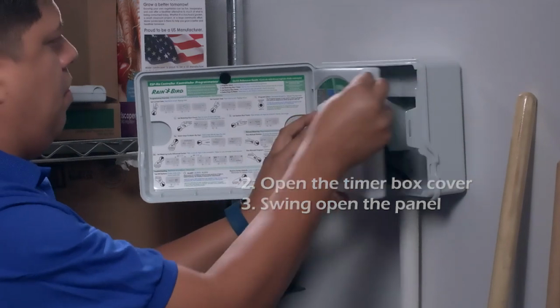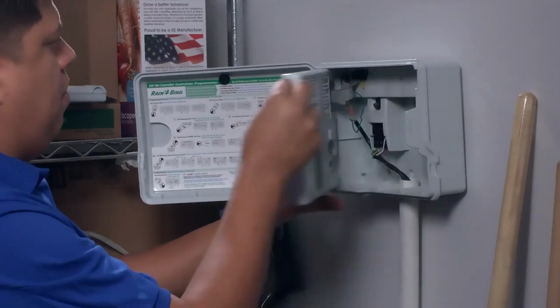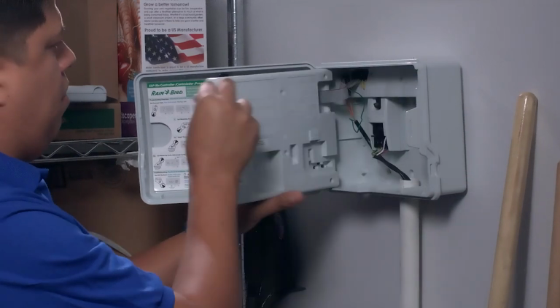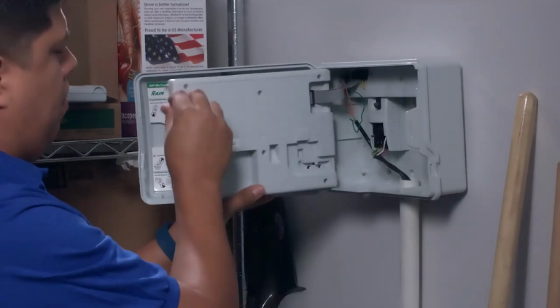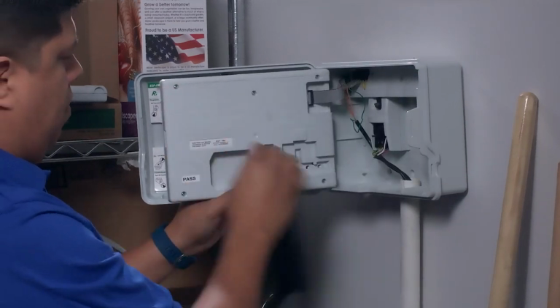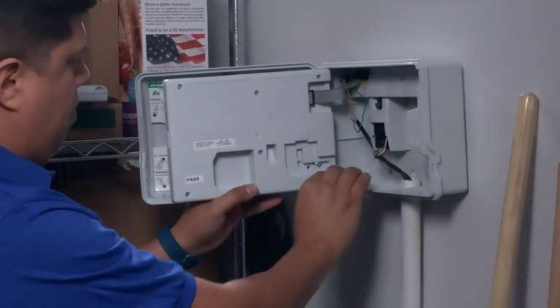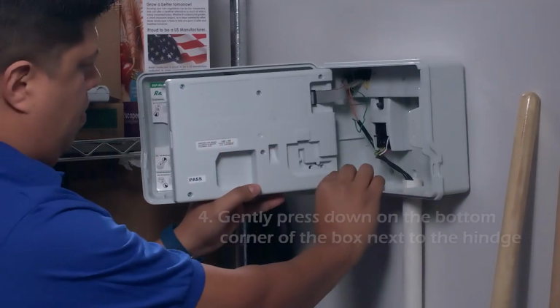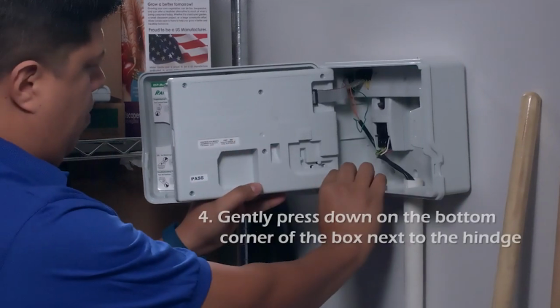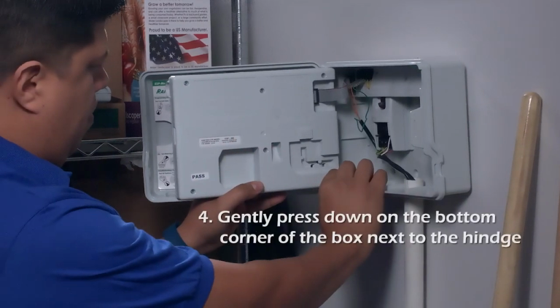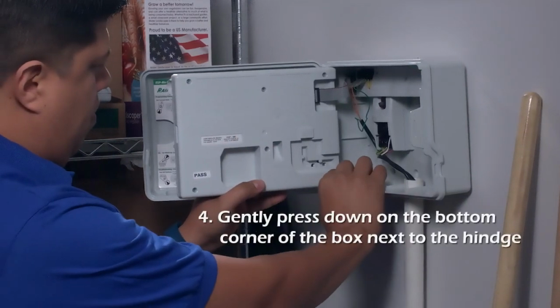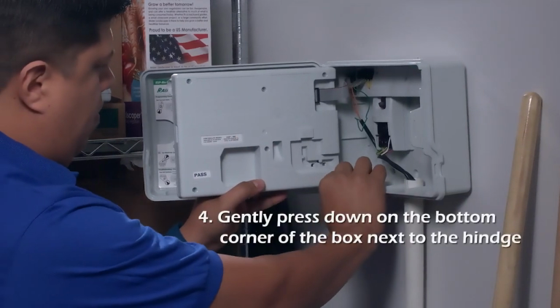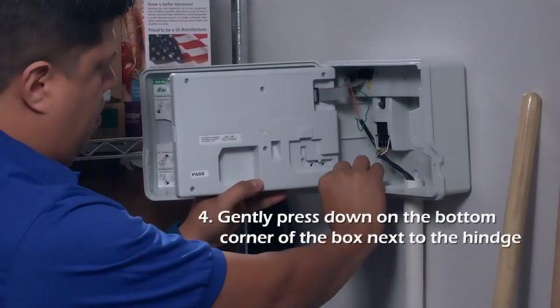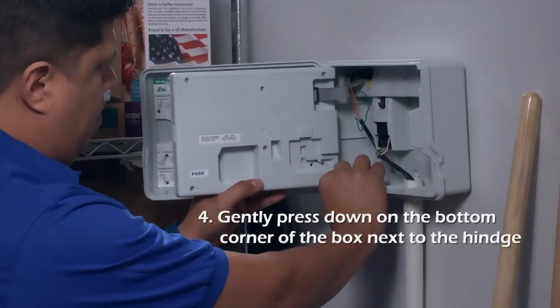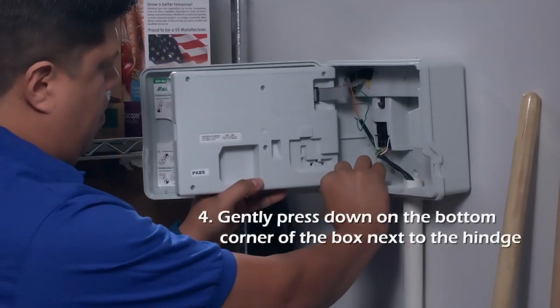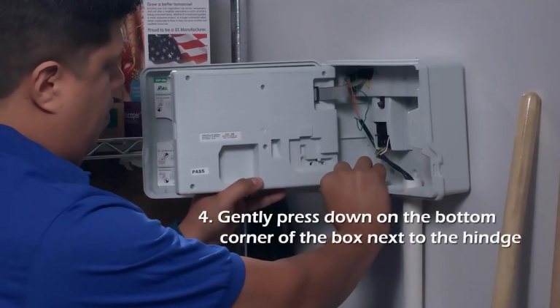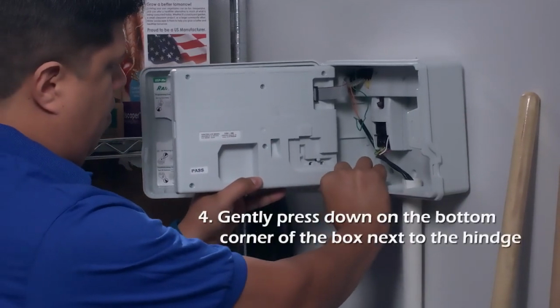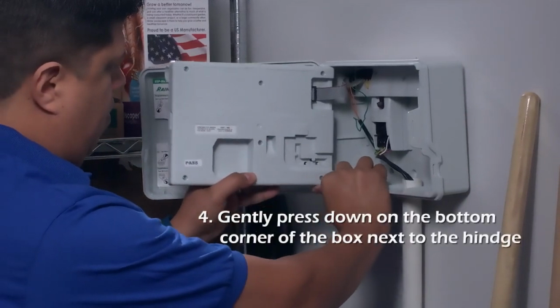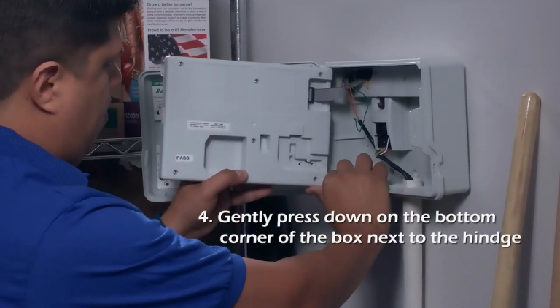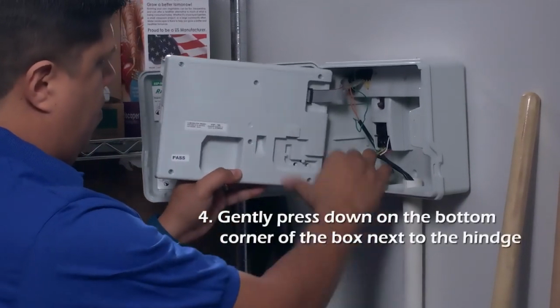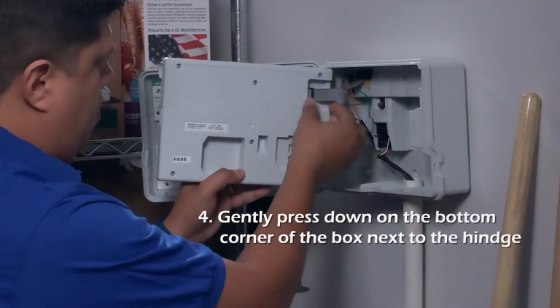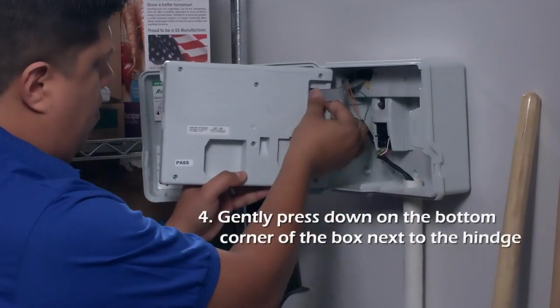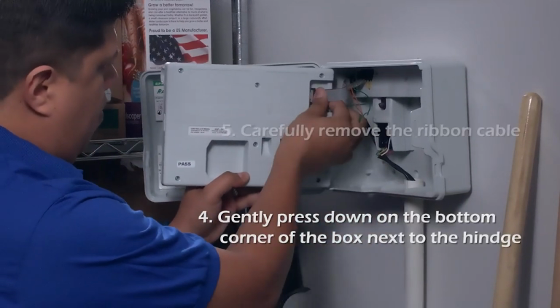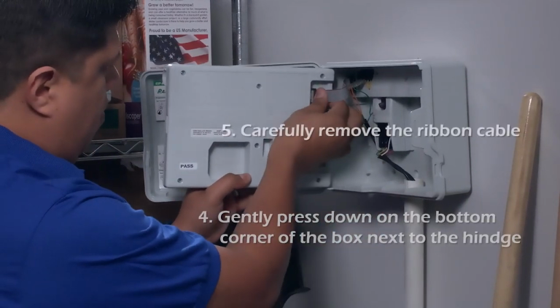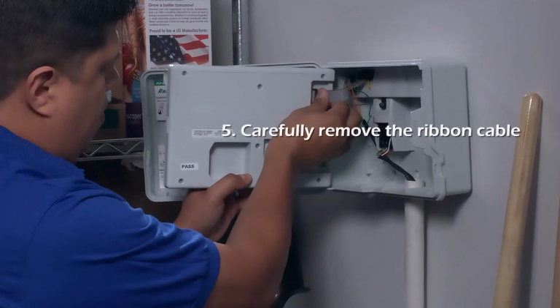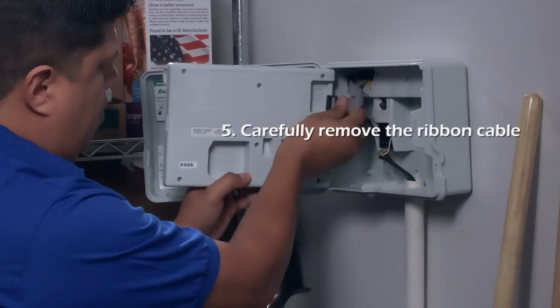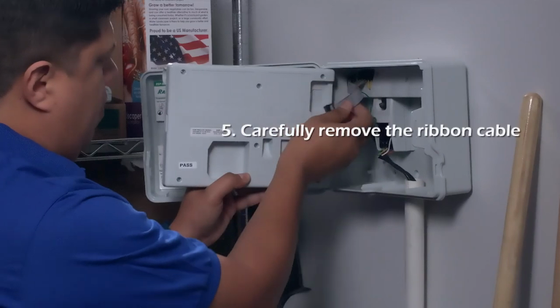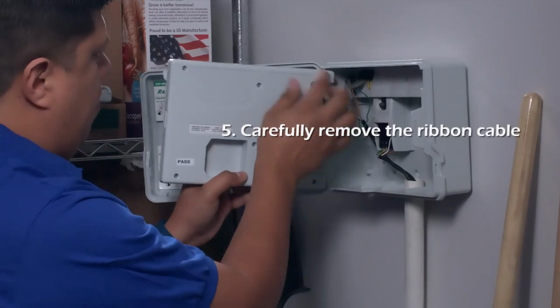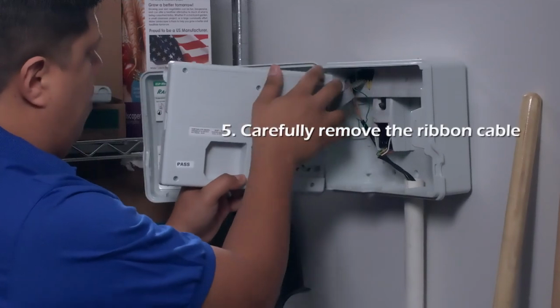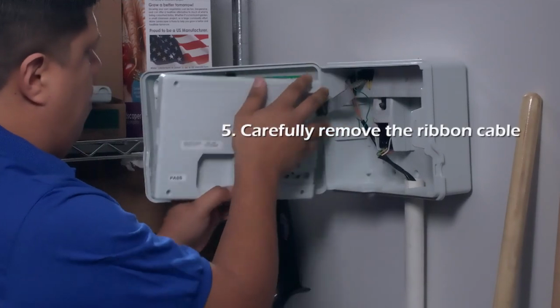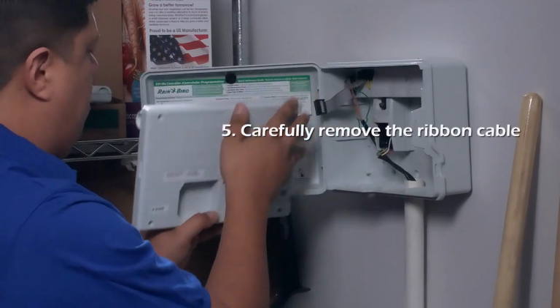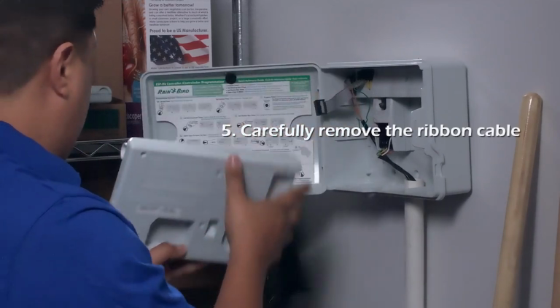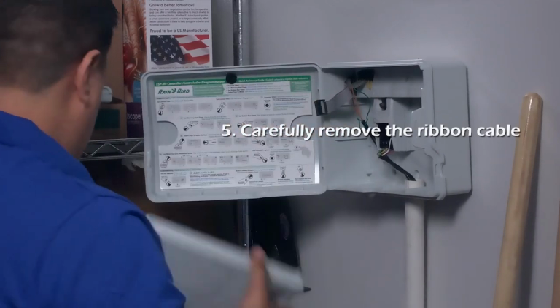Remove the panel by gently pressing down on the bottom left corner next to the hinge. Carefully remove the ribbon cable from the back of the panel.